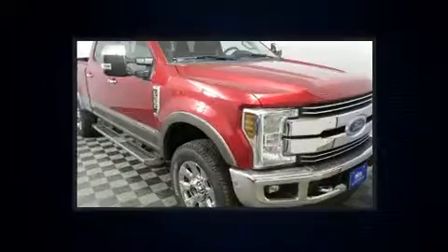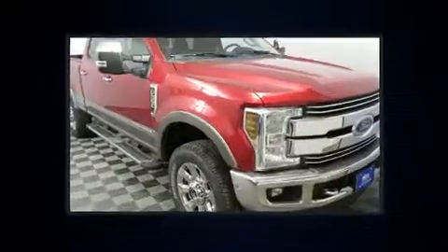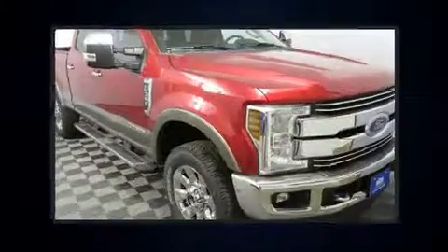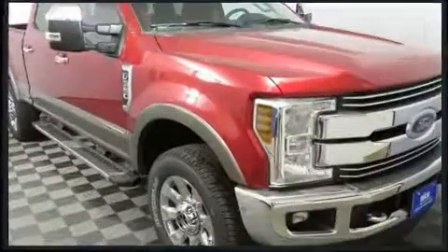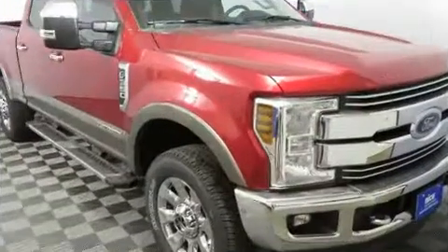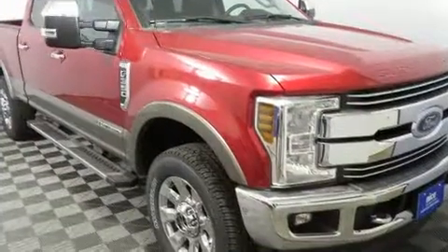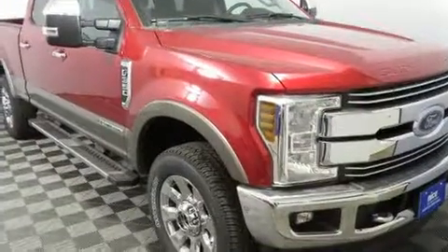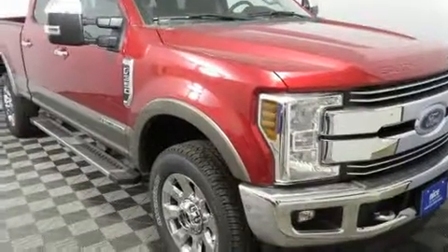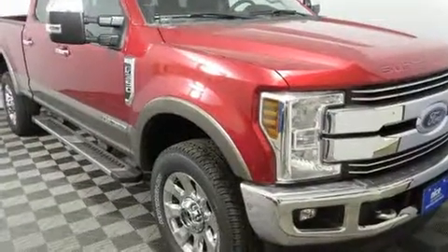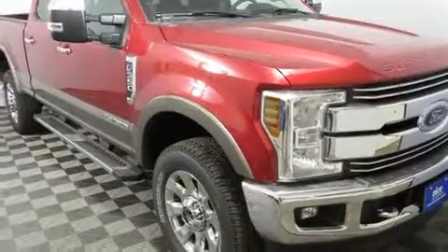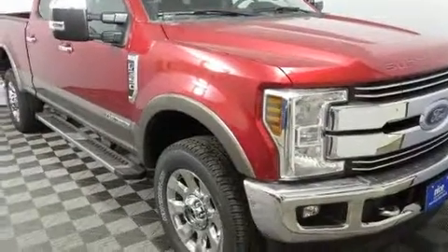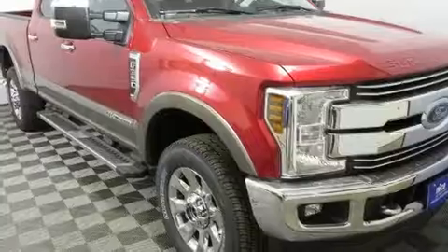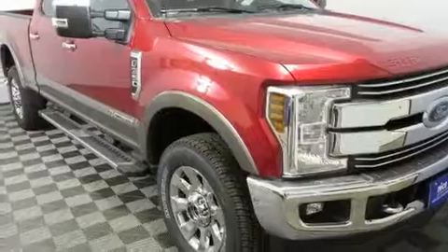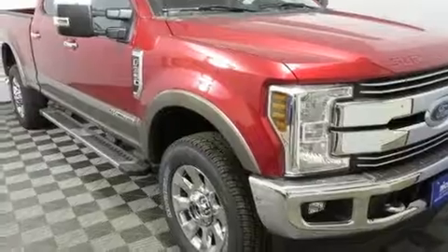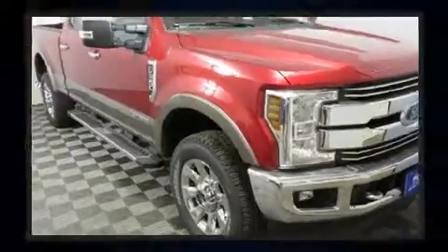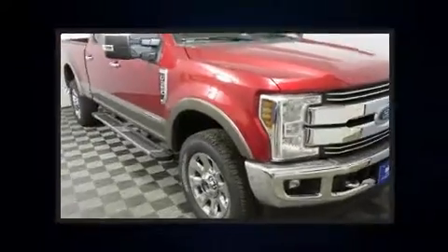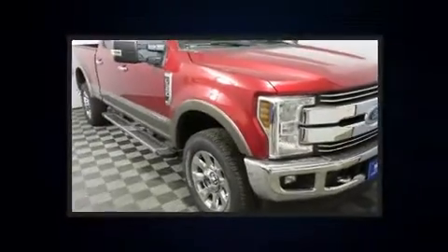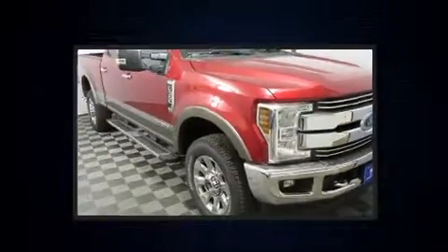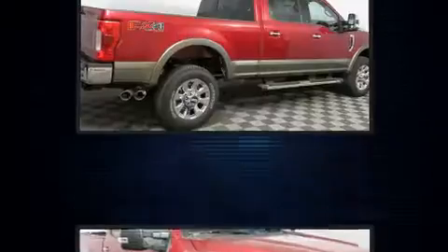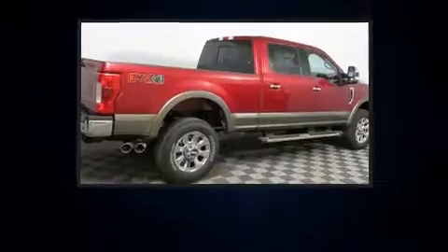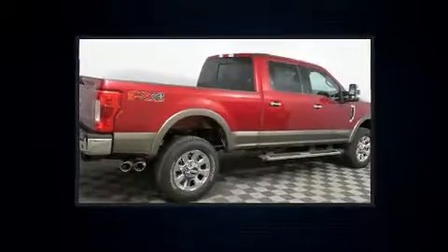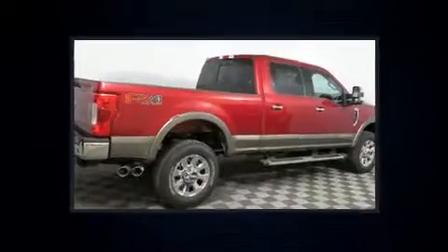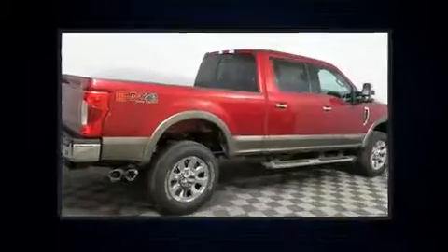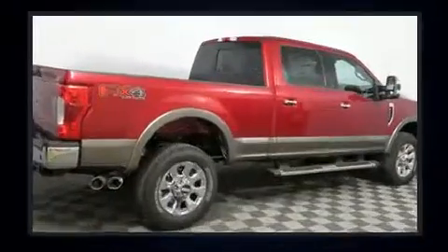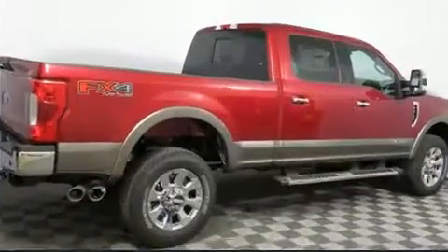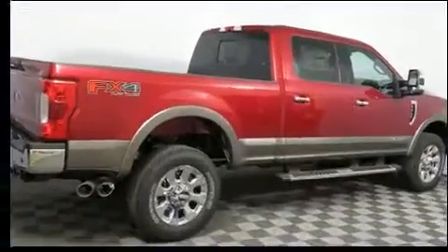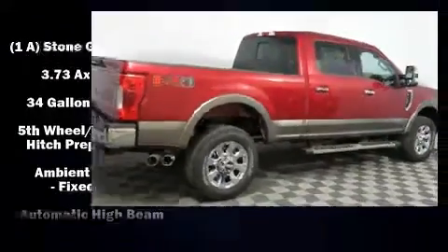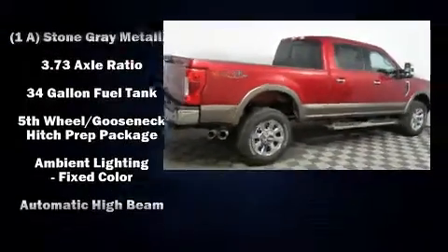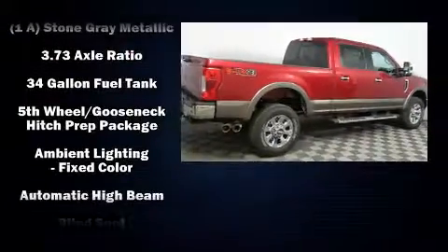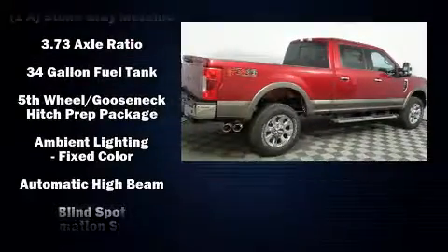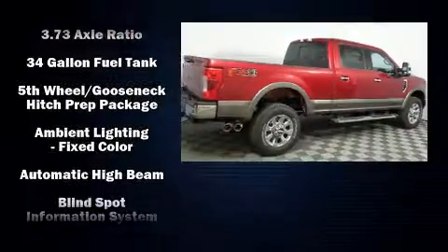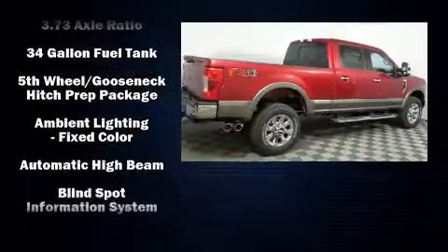Premium sound drives 10 speakers, providing you and your passengers a sensational audio experience.